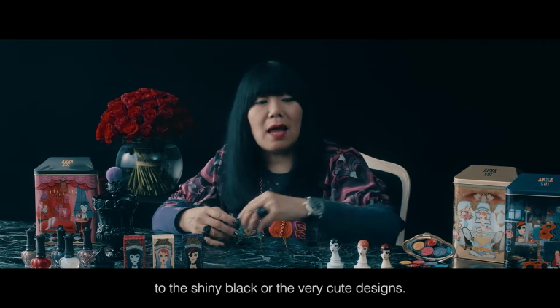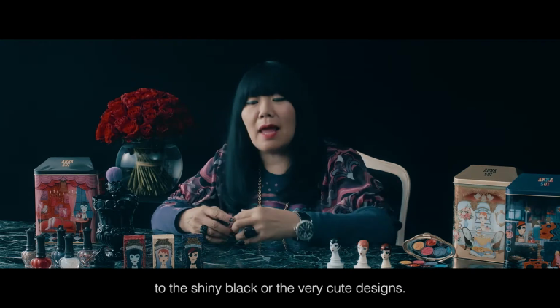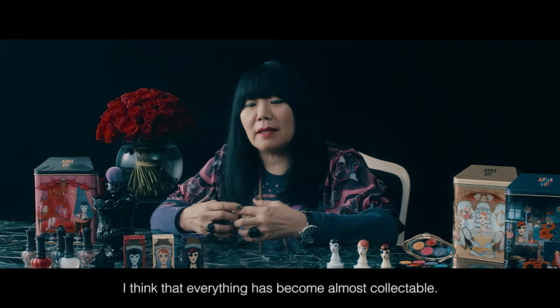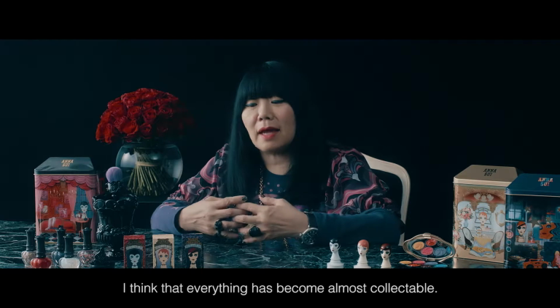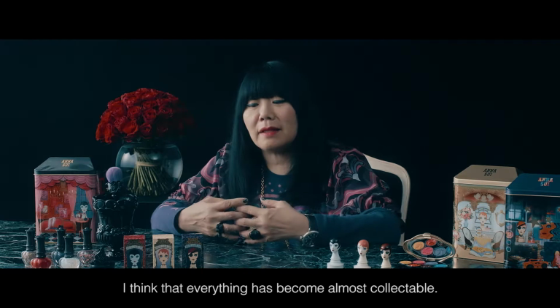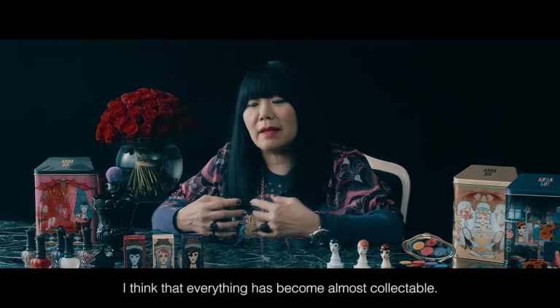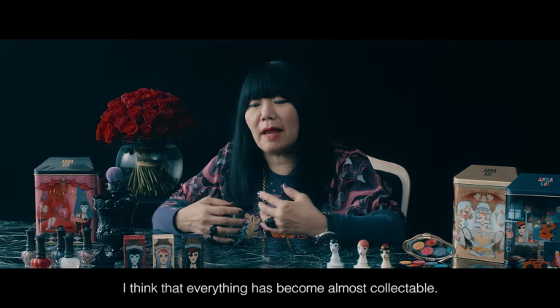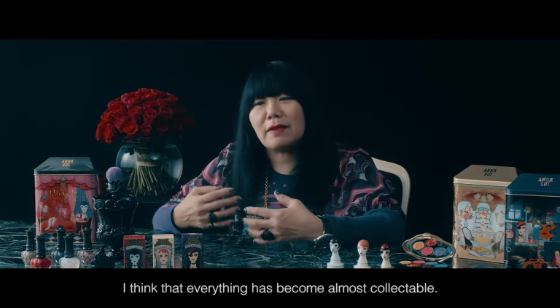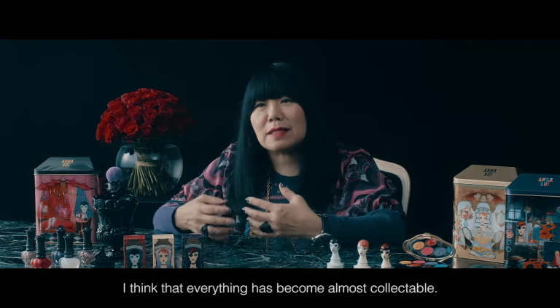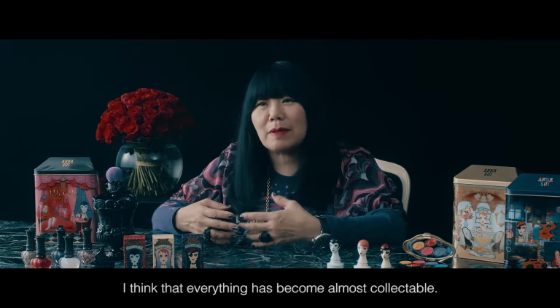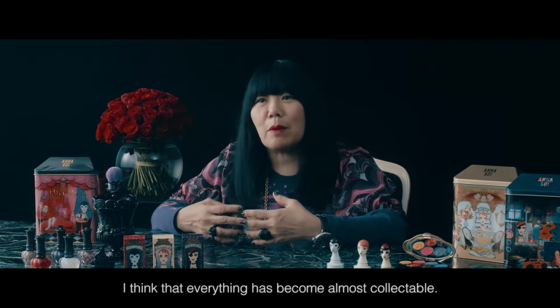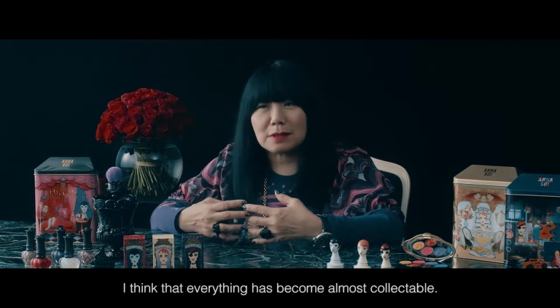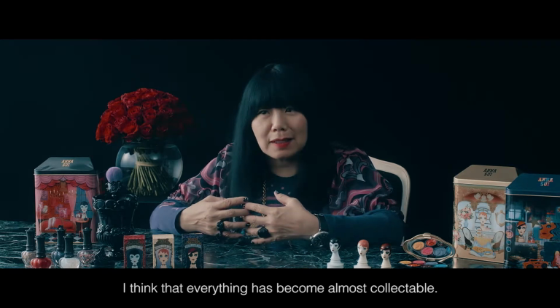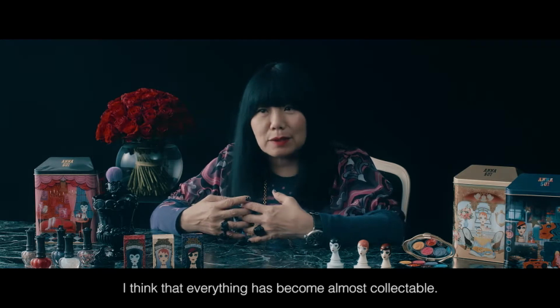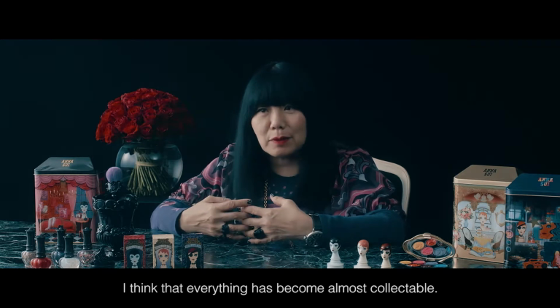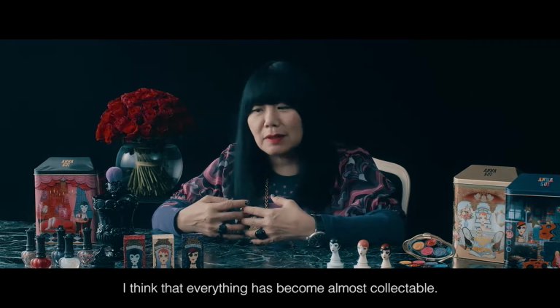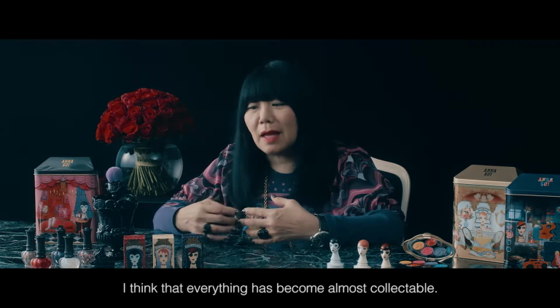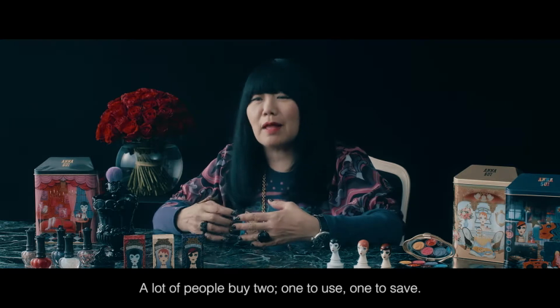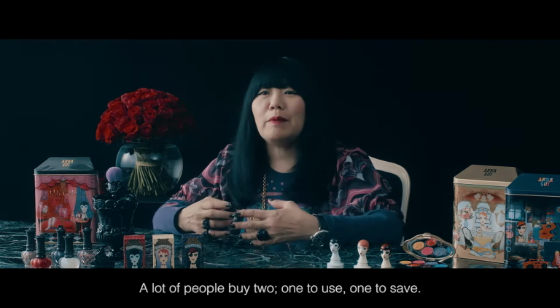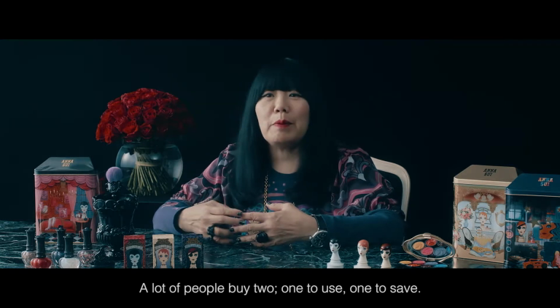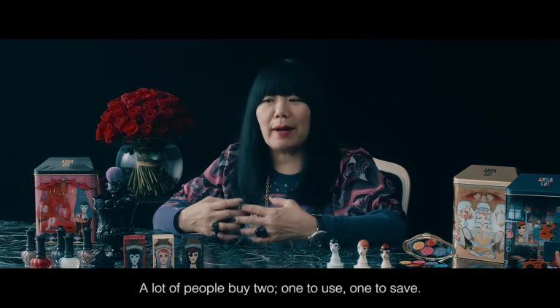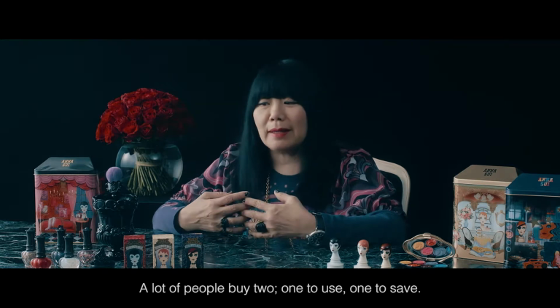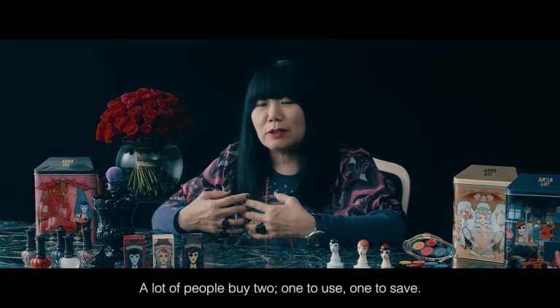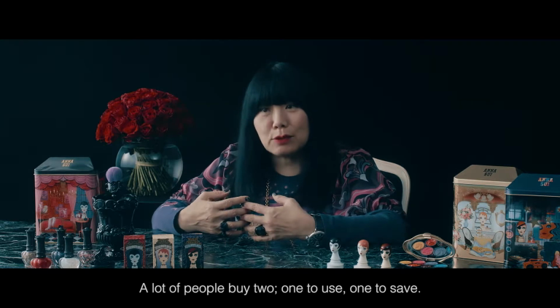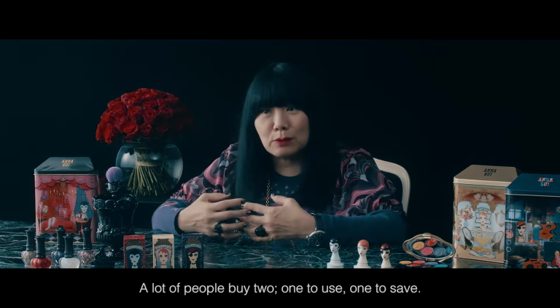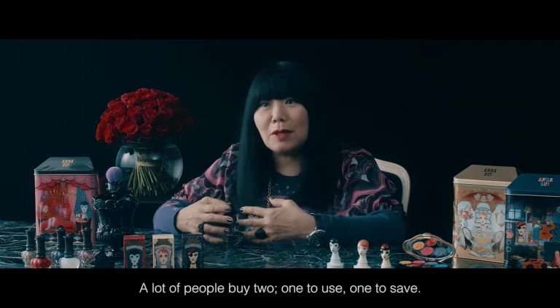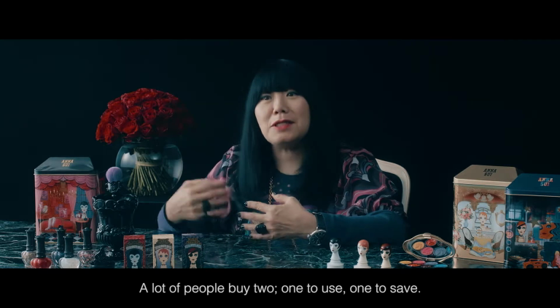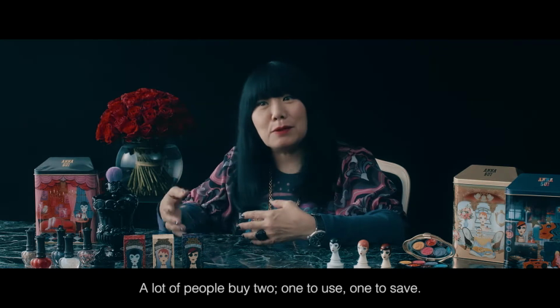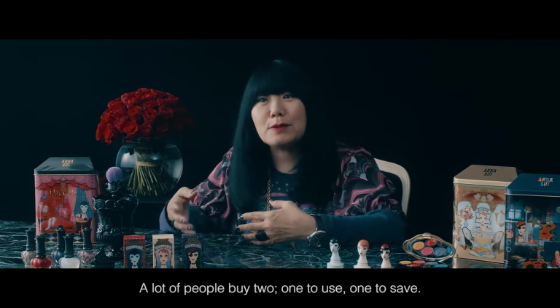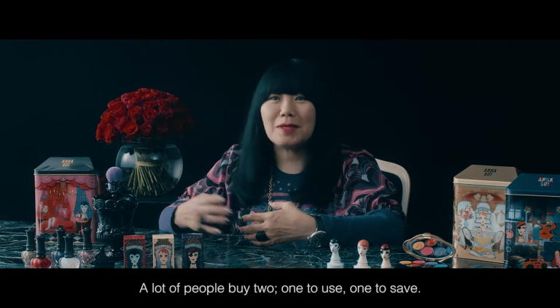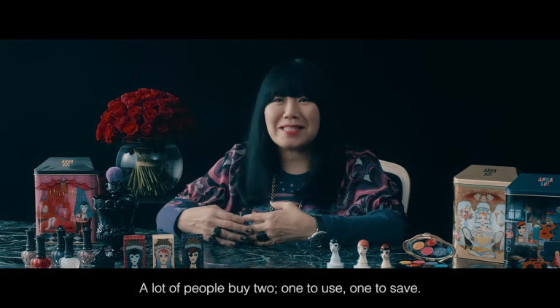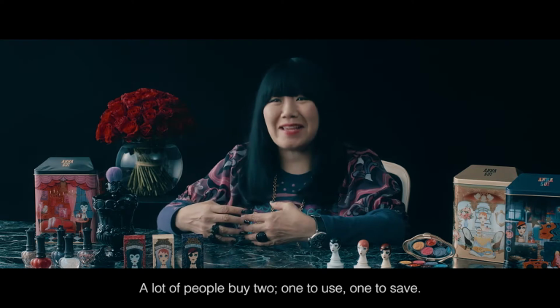And I think that everything has become almost collectible. A lot of people buy two — one to use, one to save.